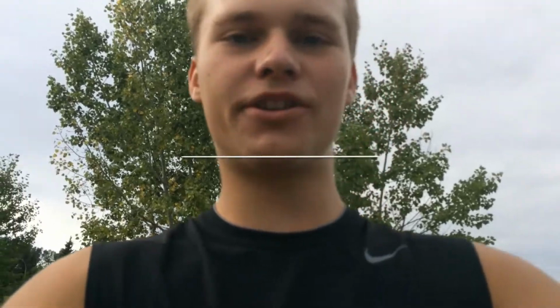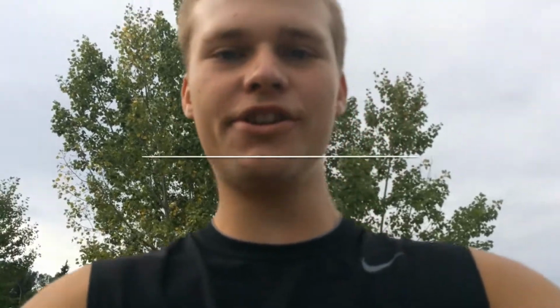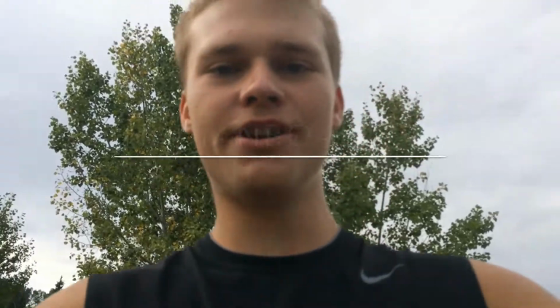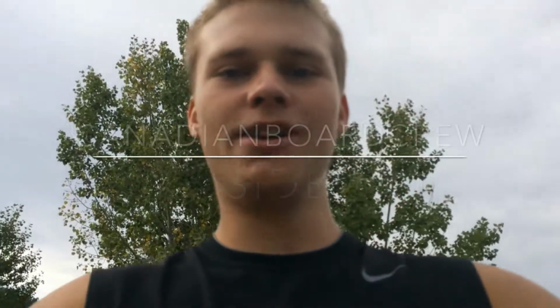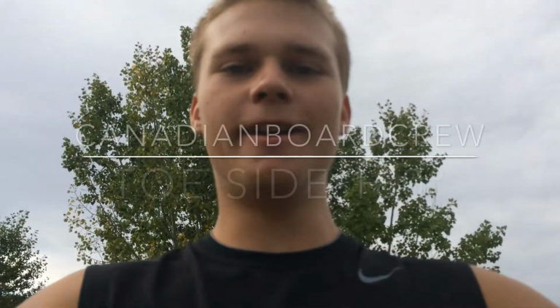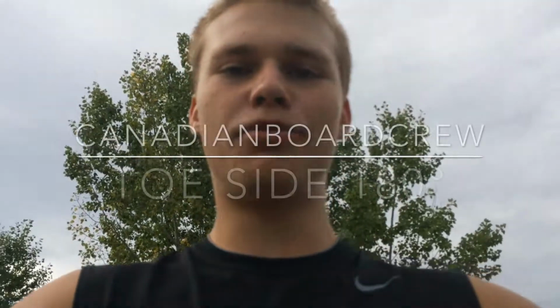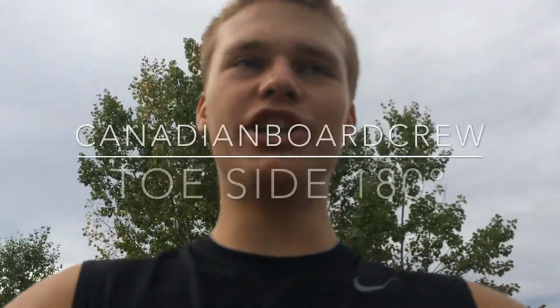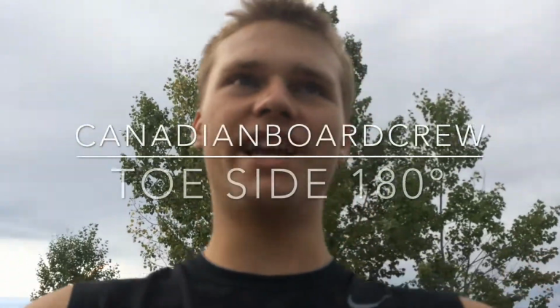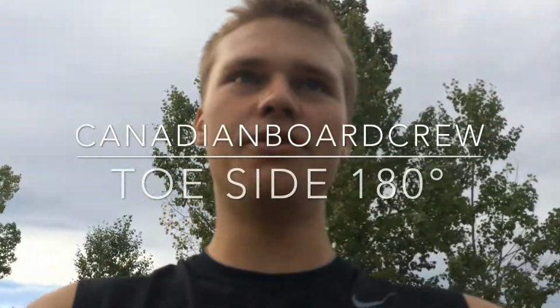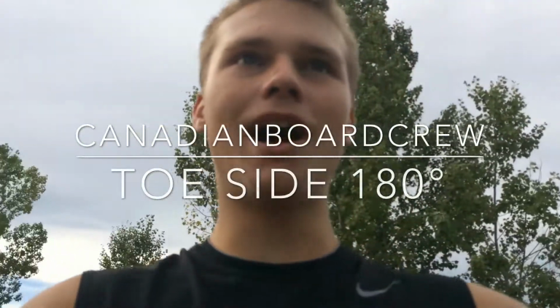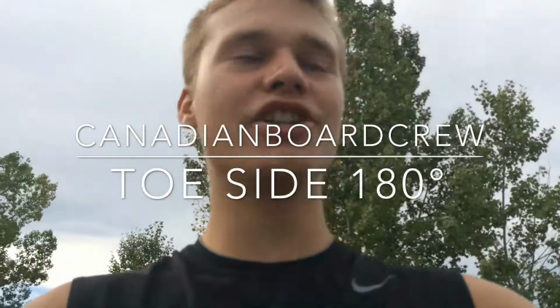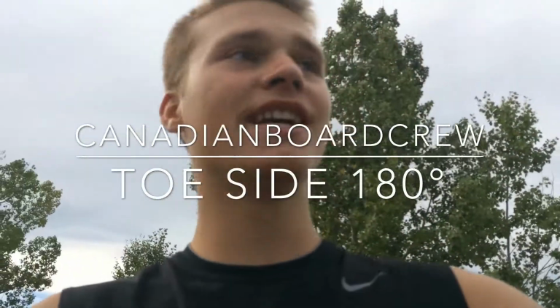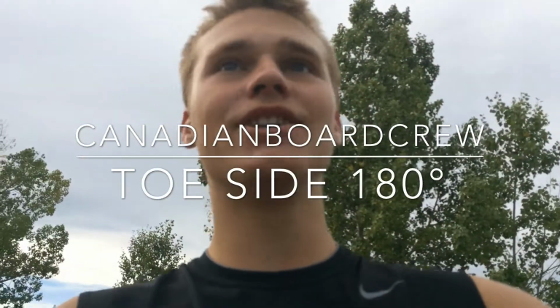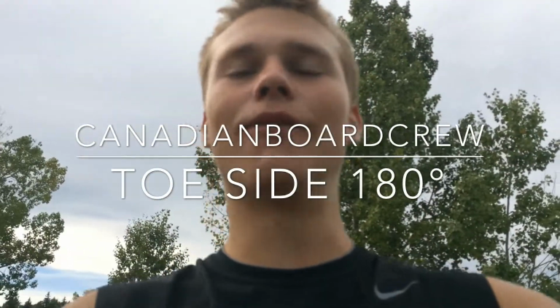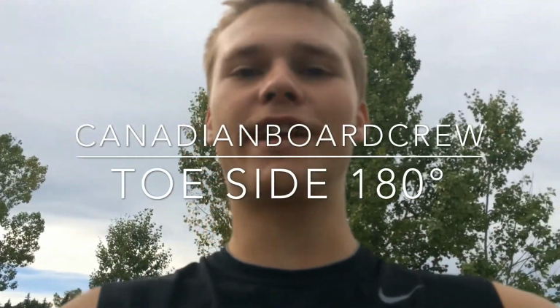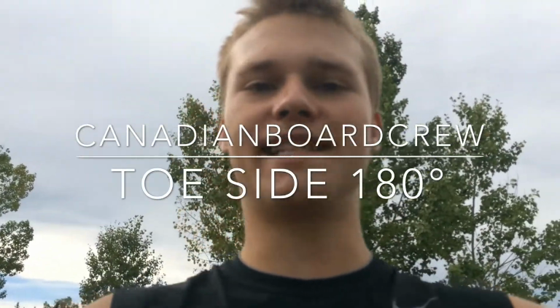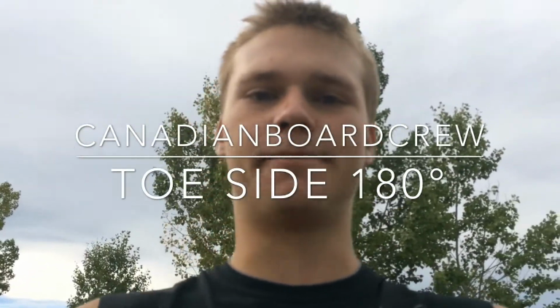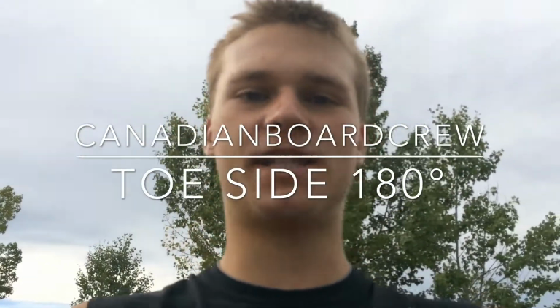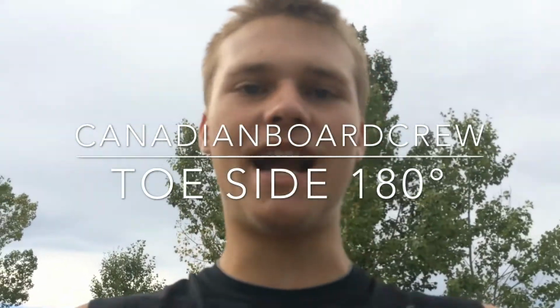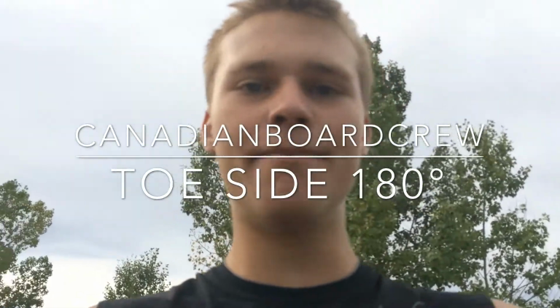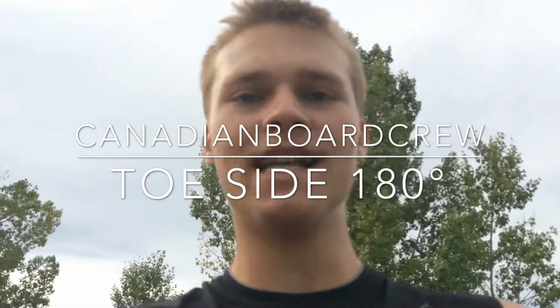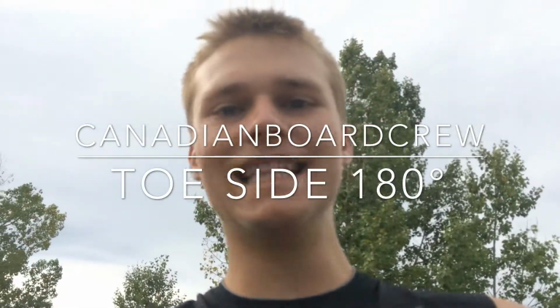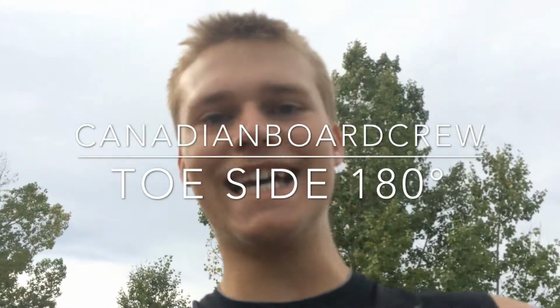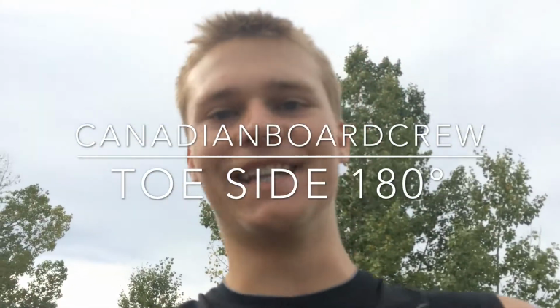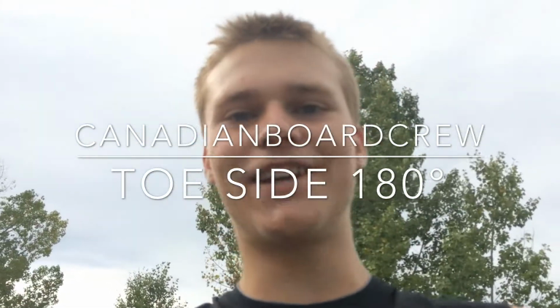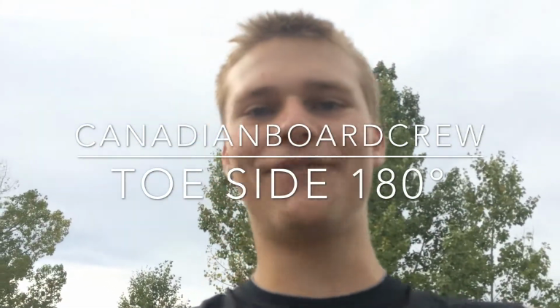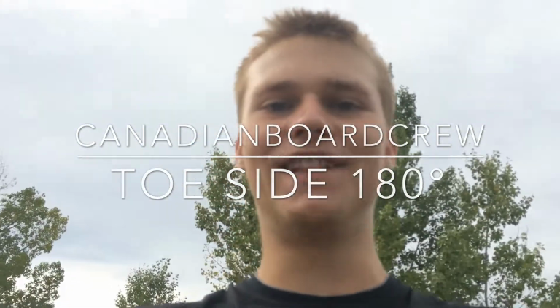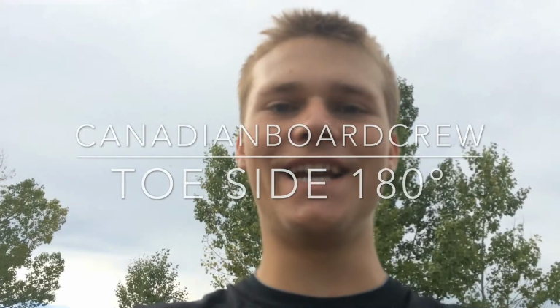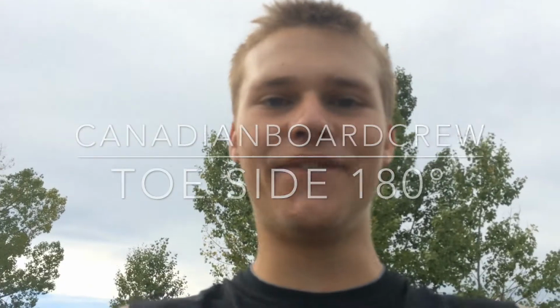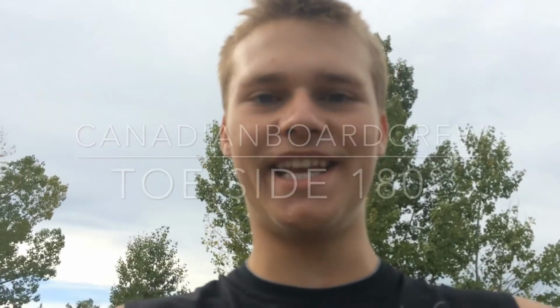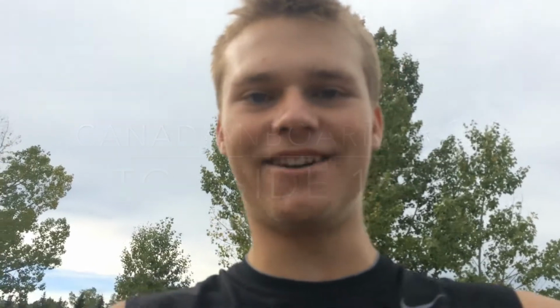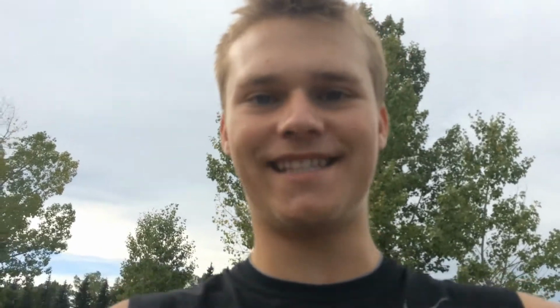What is going on Traders? I'm Matt and I'm going to teach you guys how to do the Toeside Stand-Up 180.